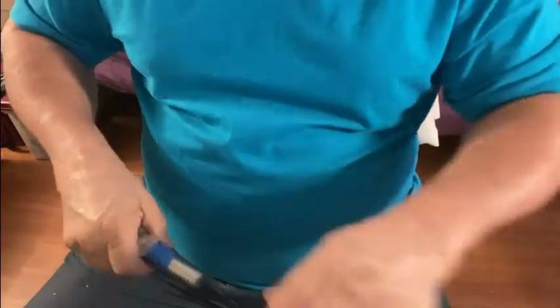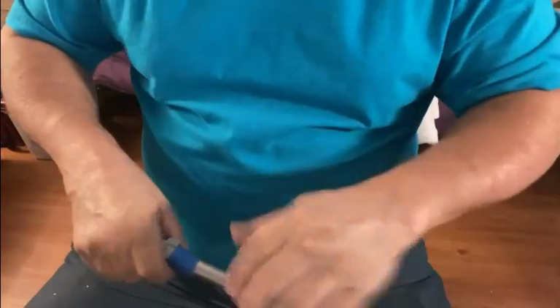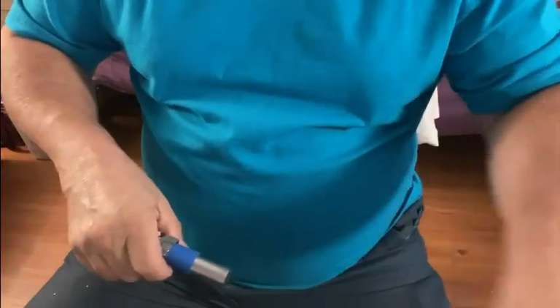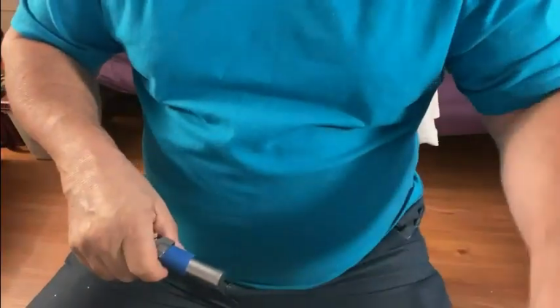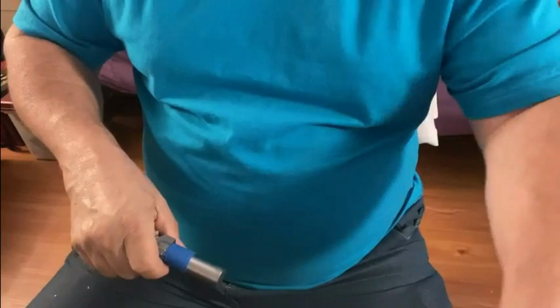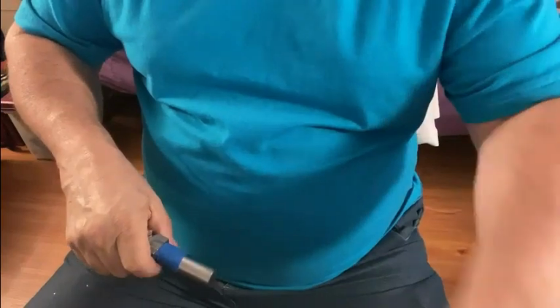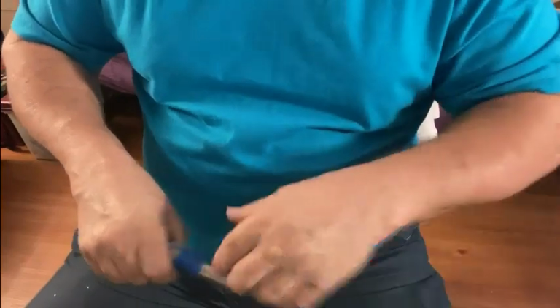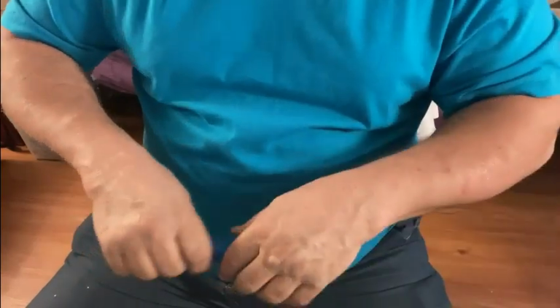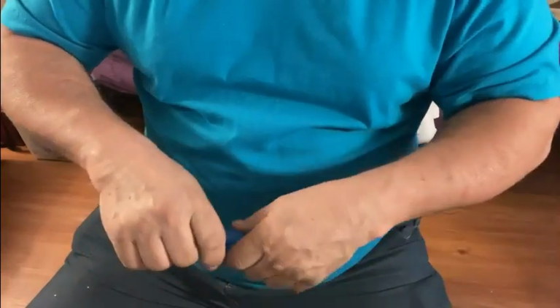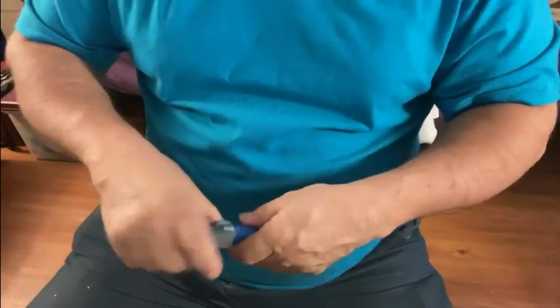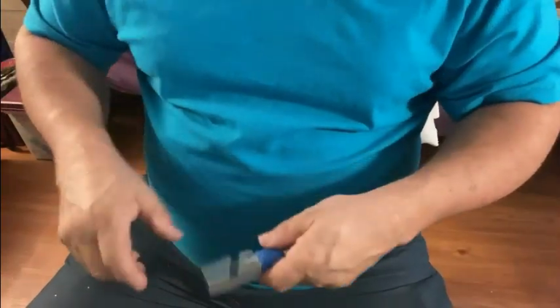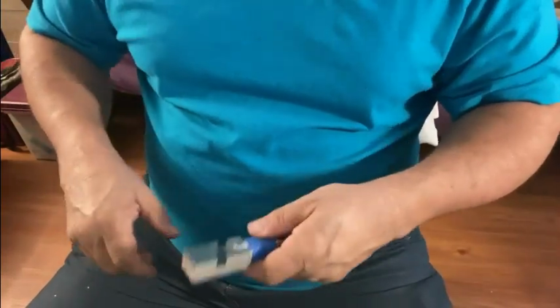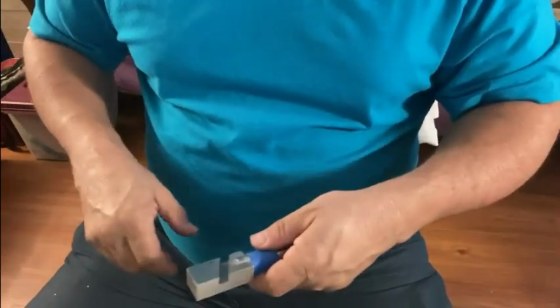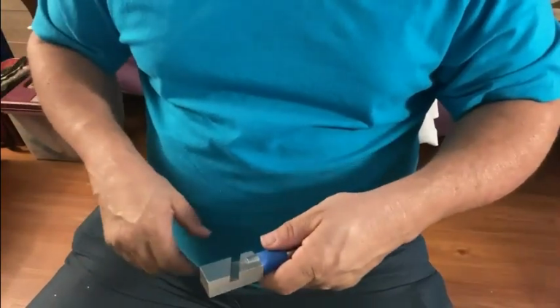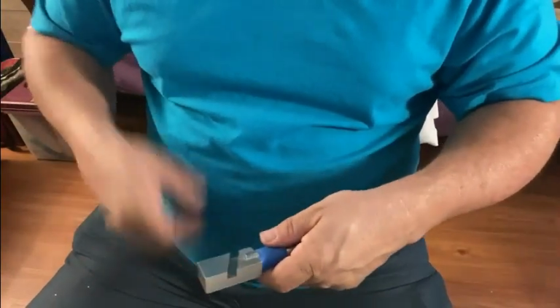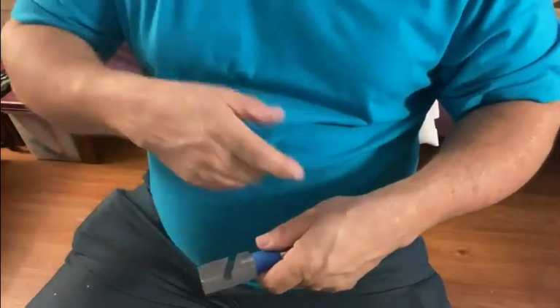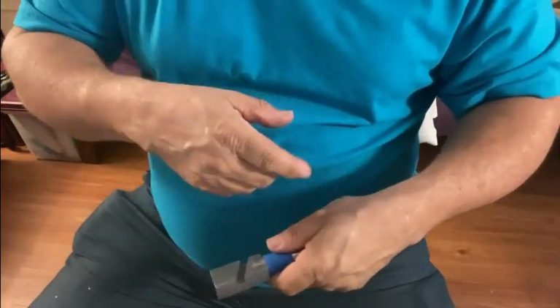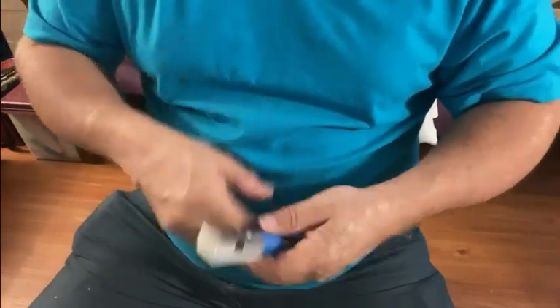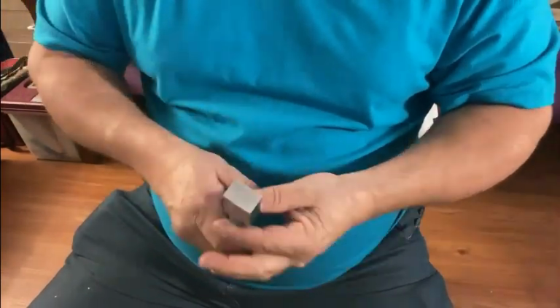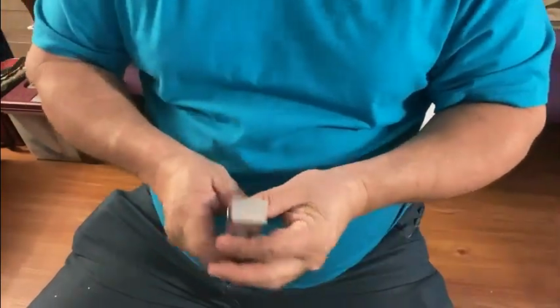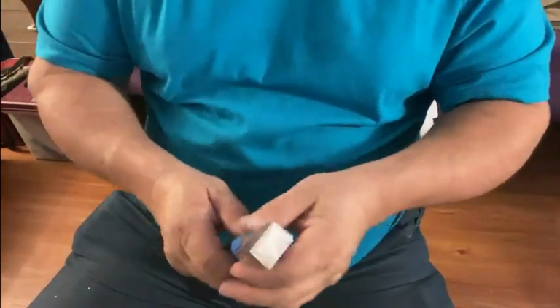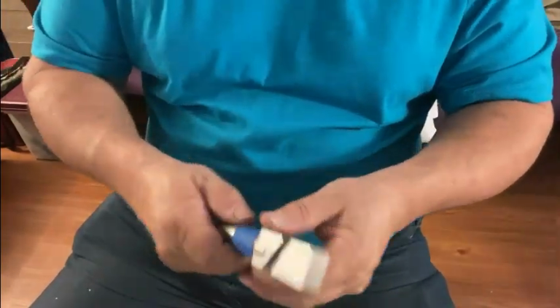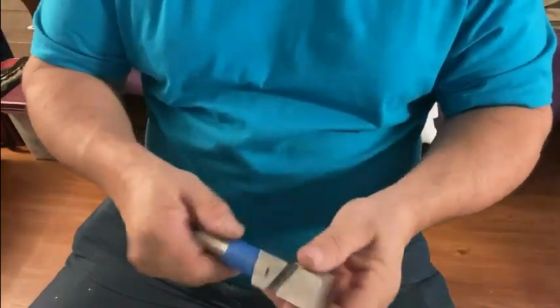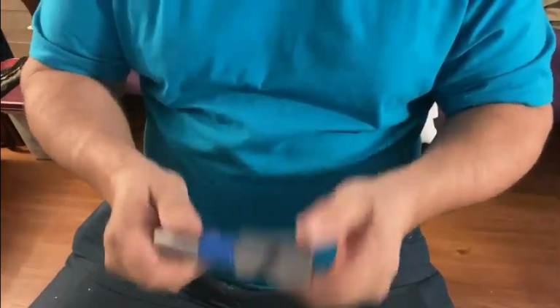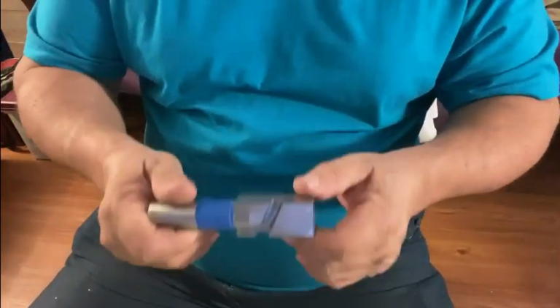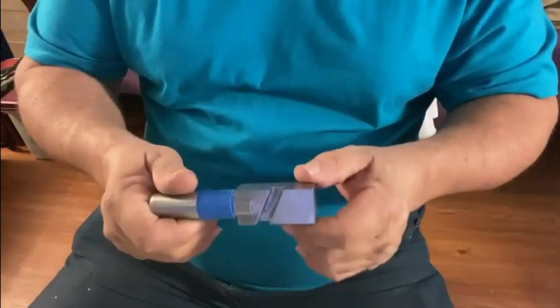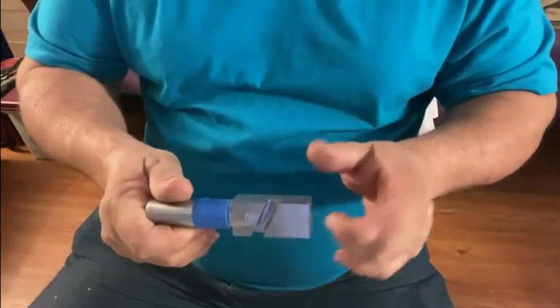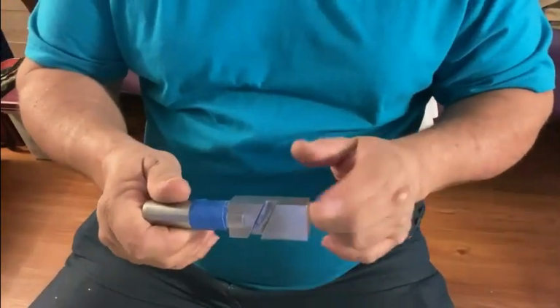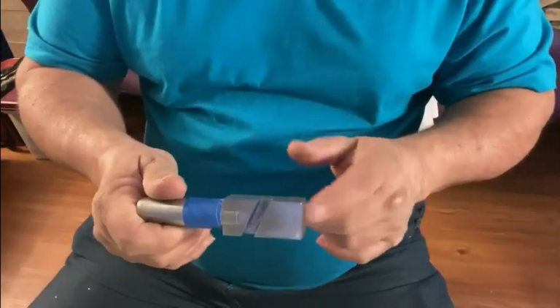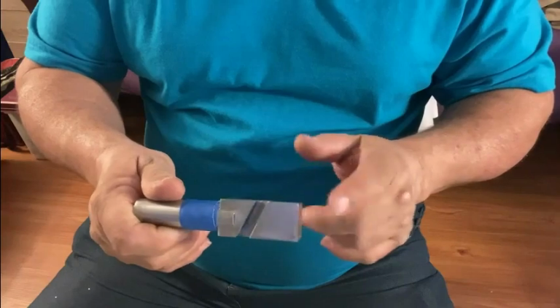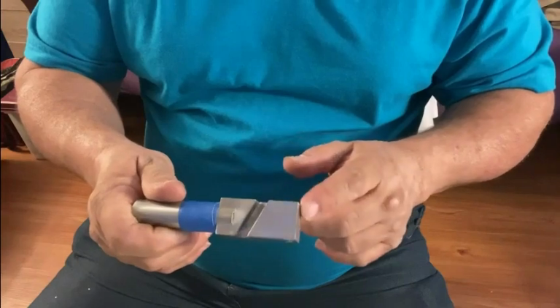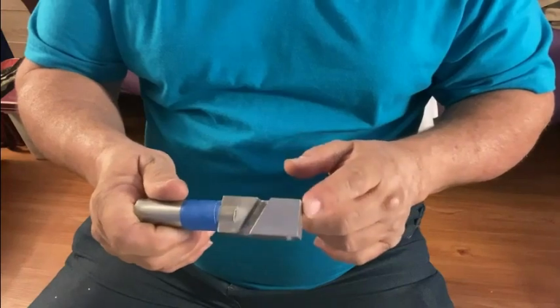I've had cases where folks have said, 'here are four blades — match this cant.' Much, much easier with this little tool.